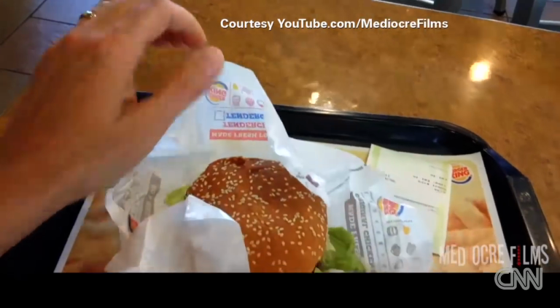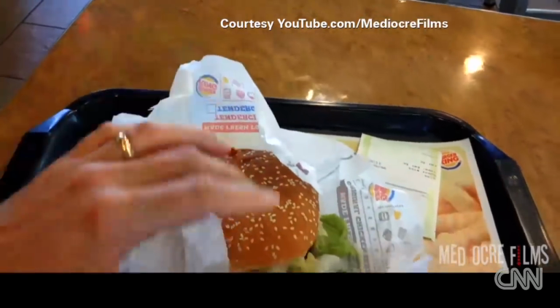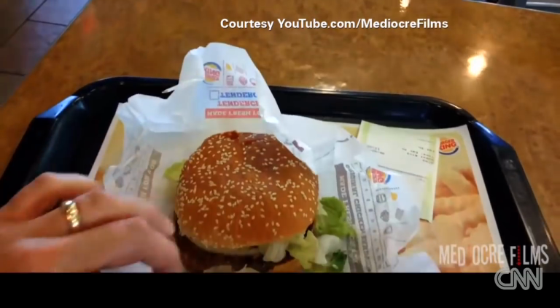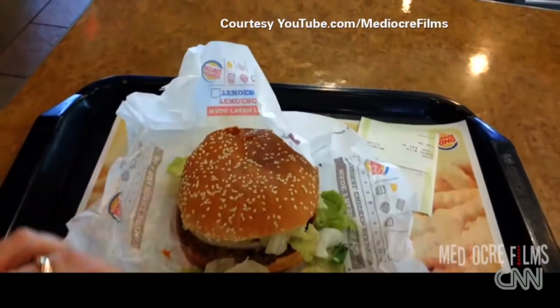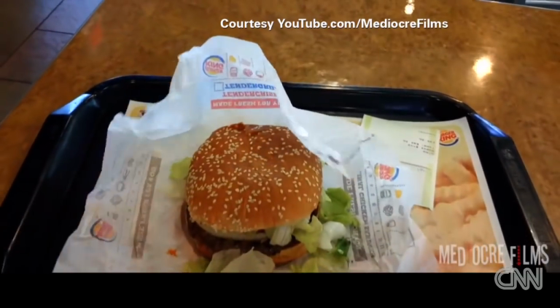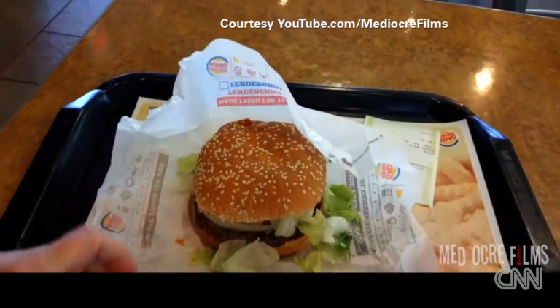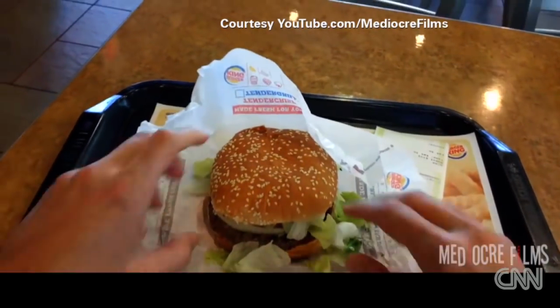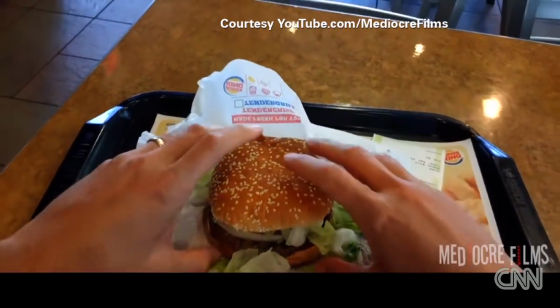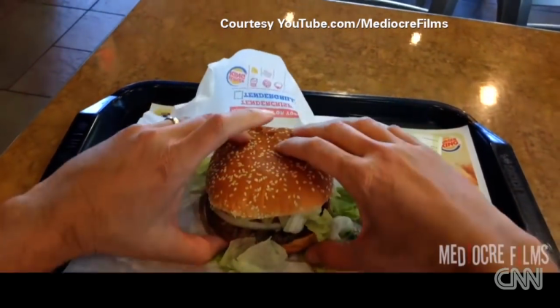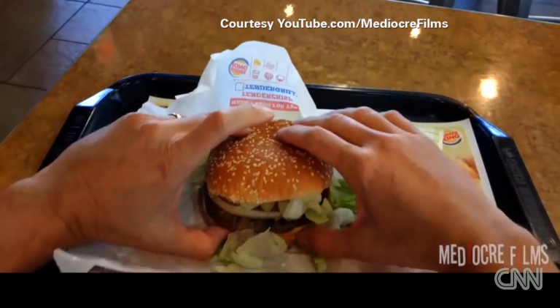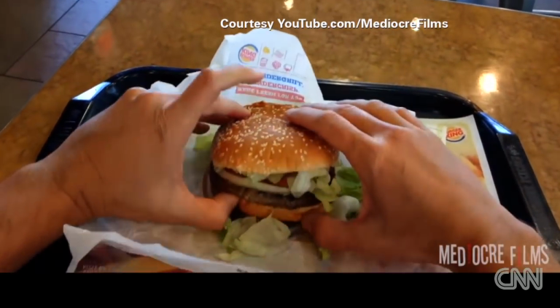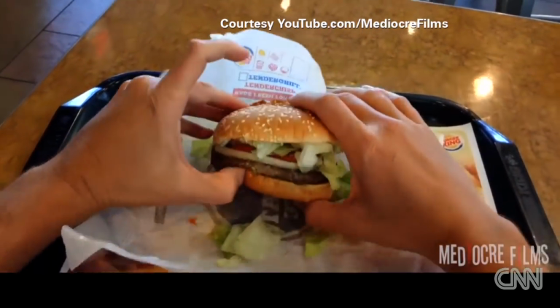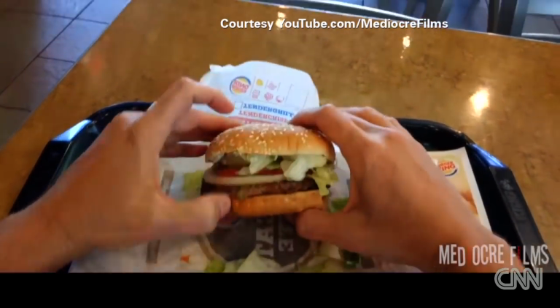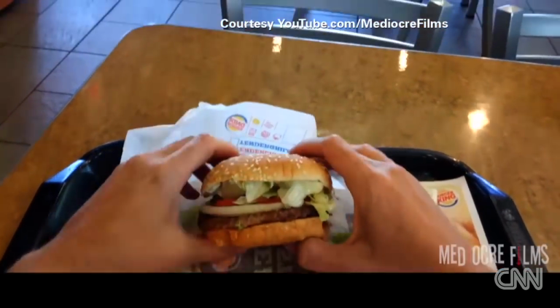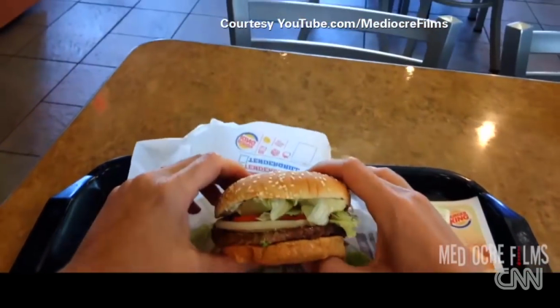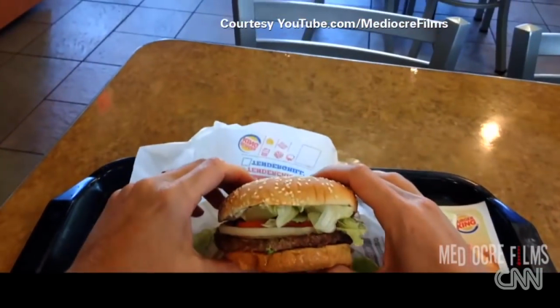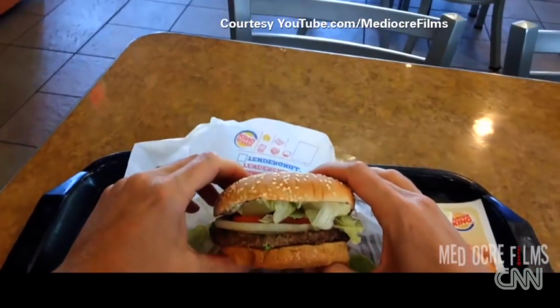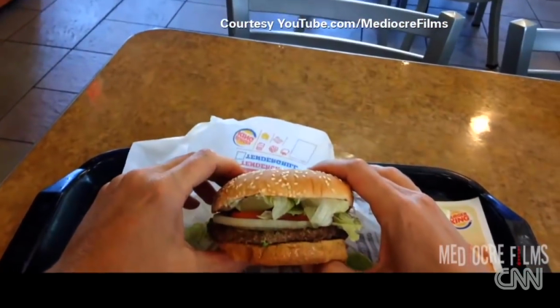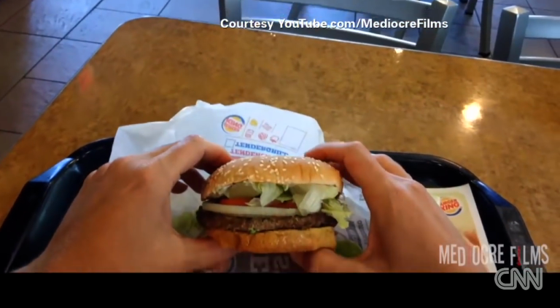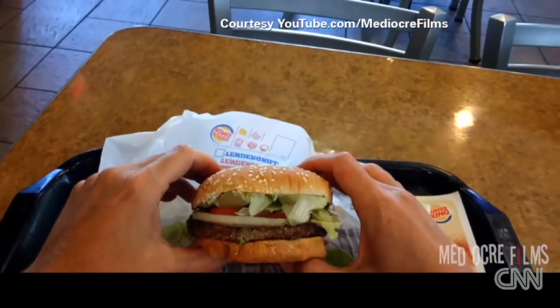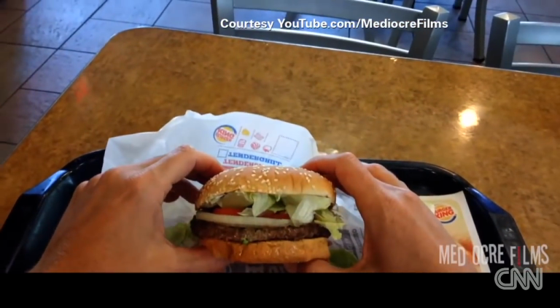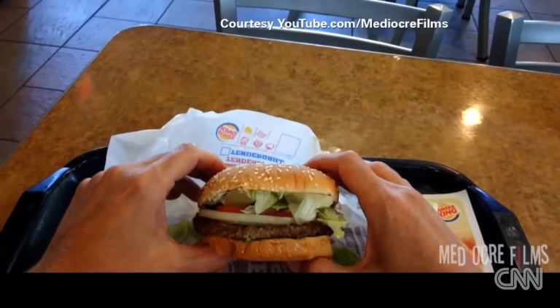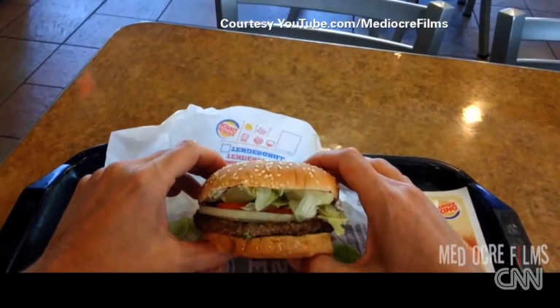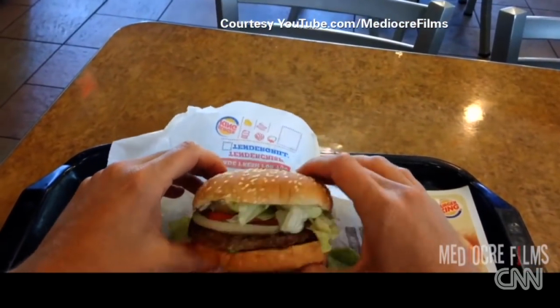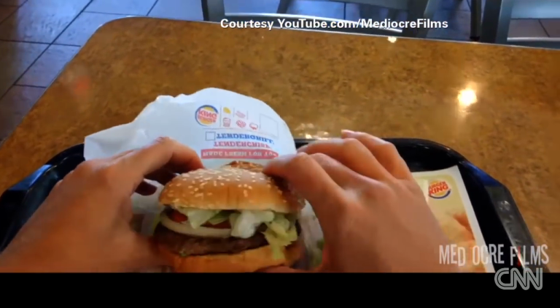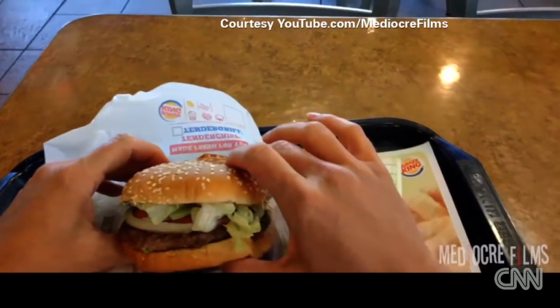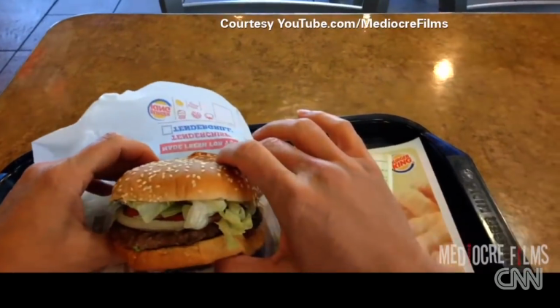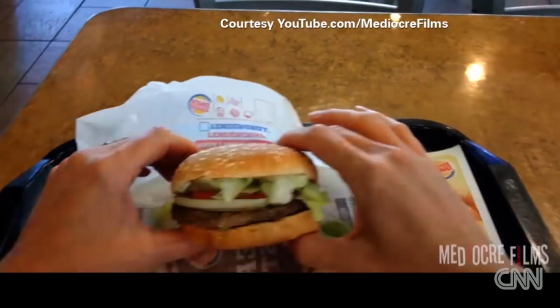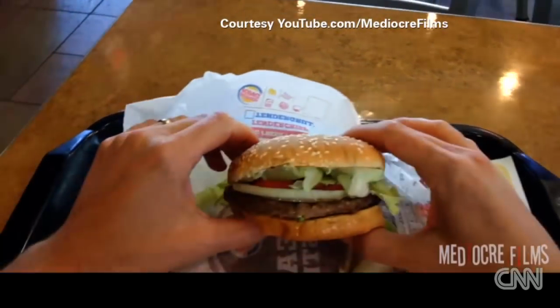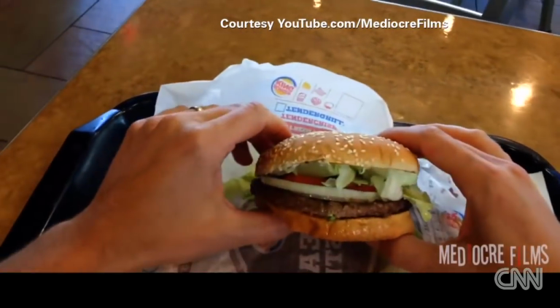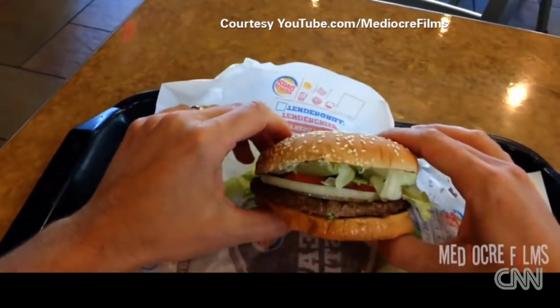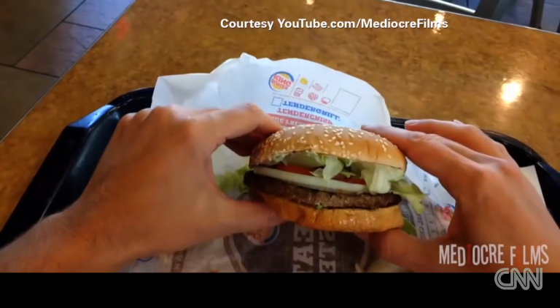Greg got a whopper of a surprise when he unwrapped his Whopper: 'Damn, that looks pretty good.'